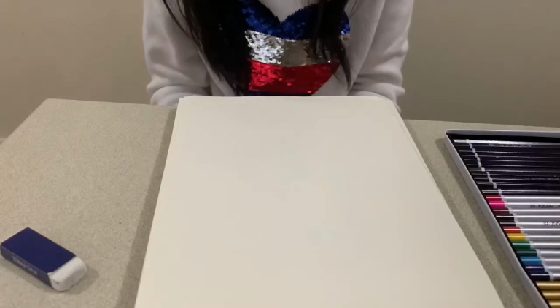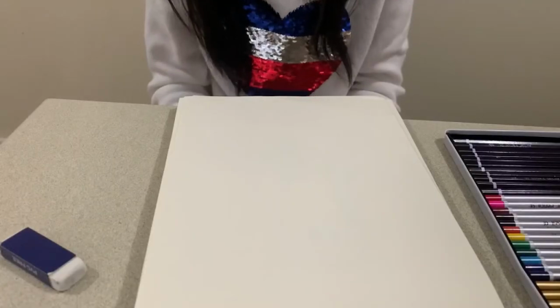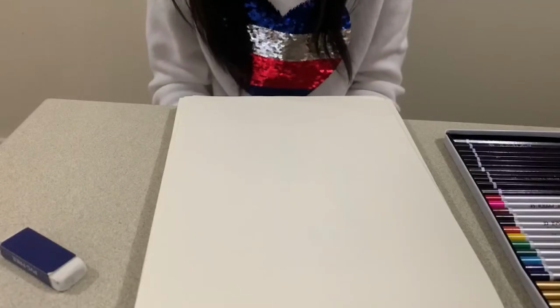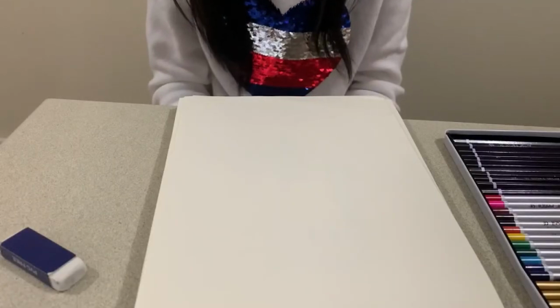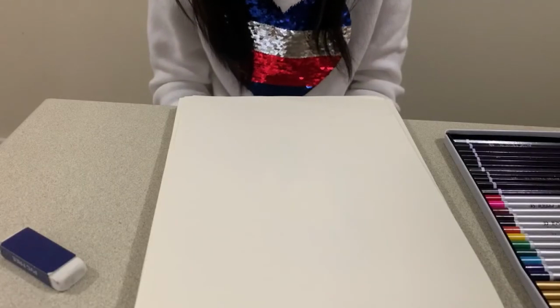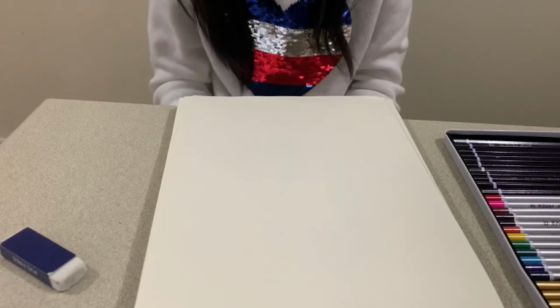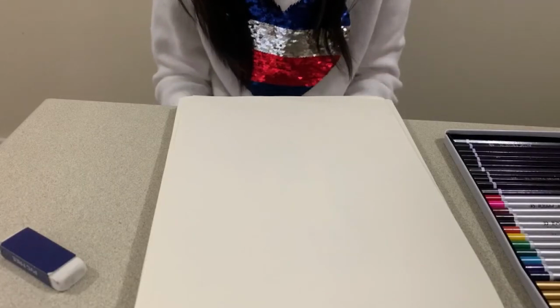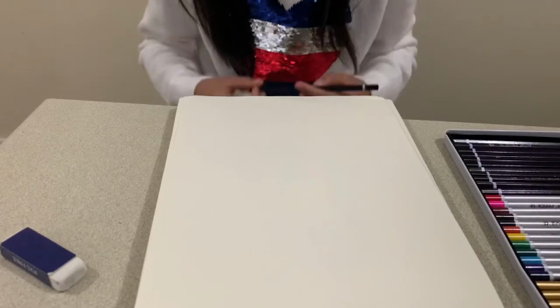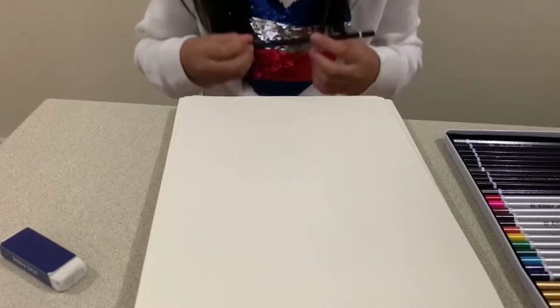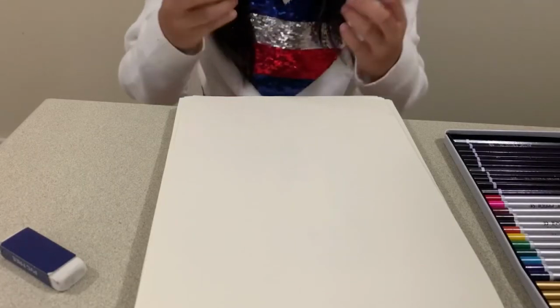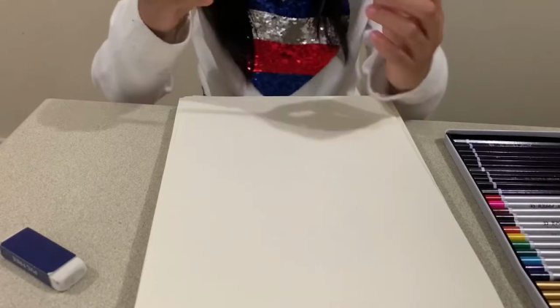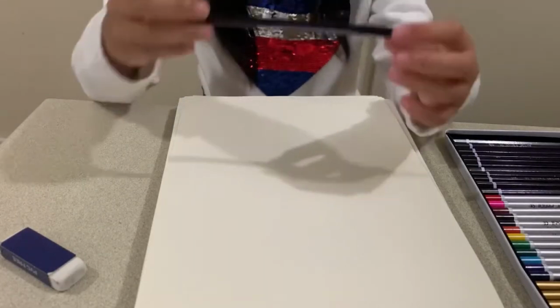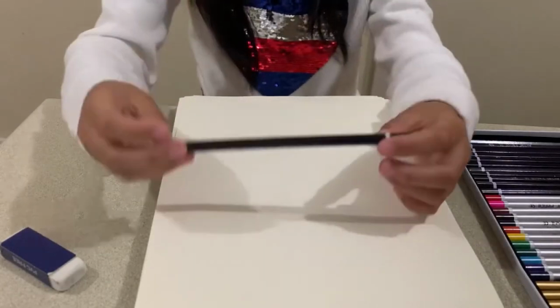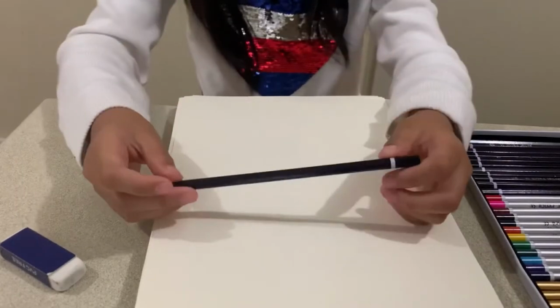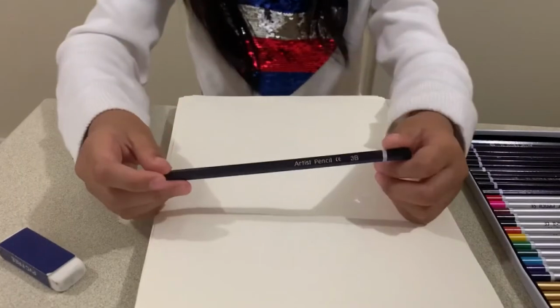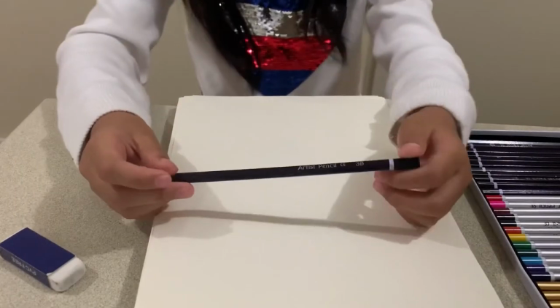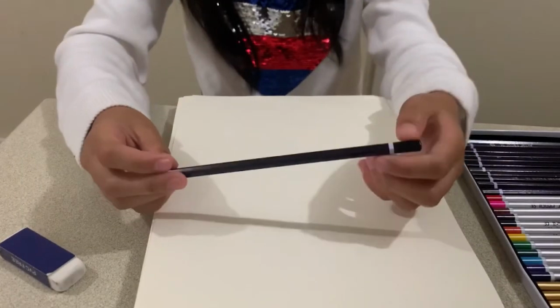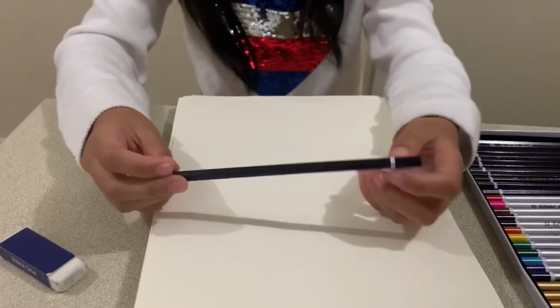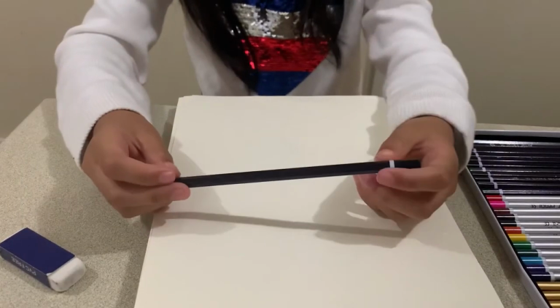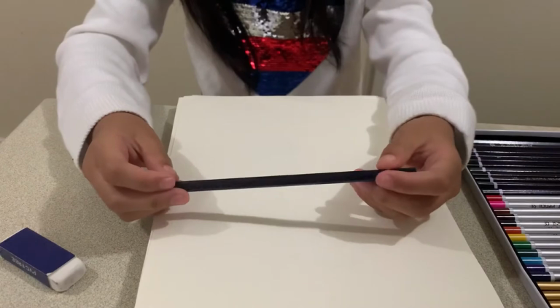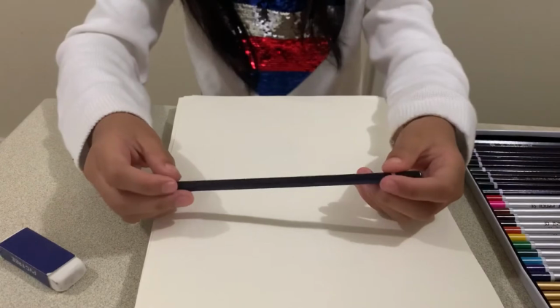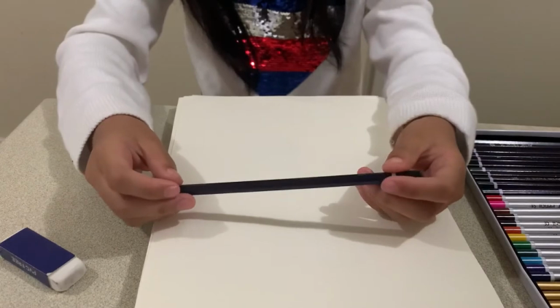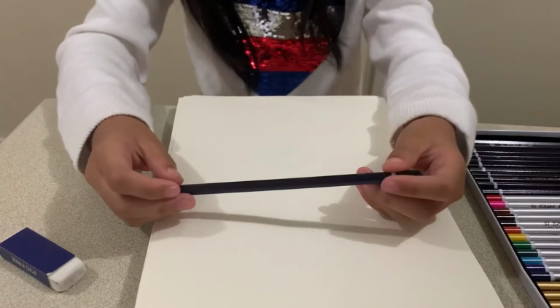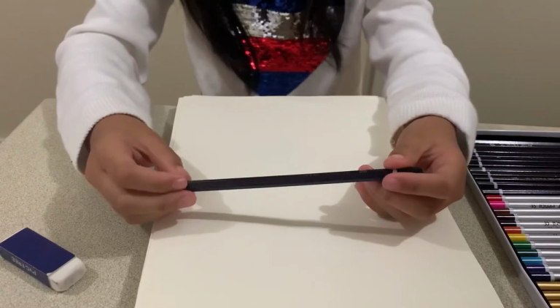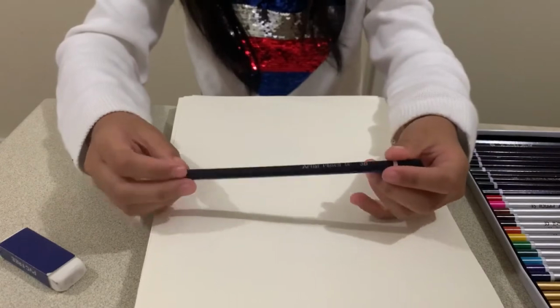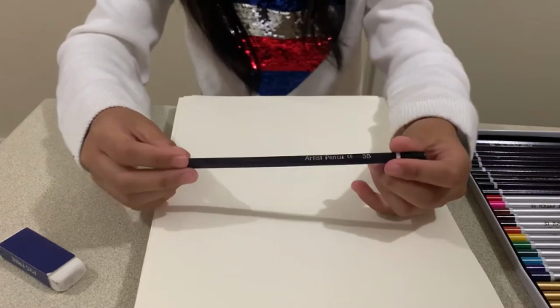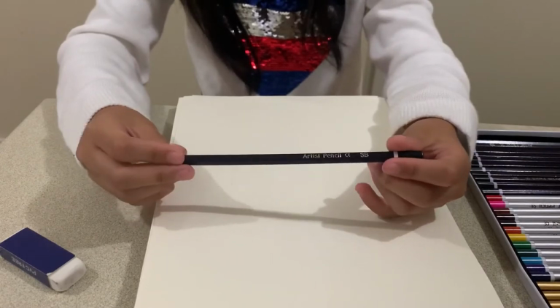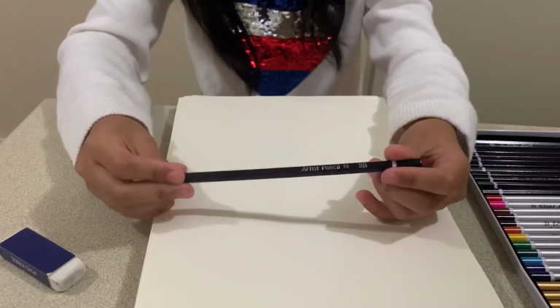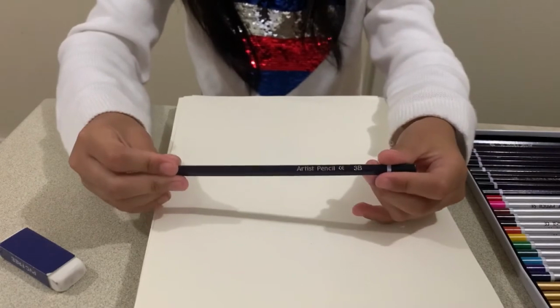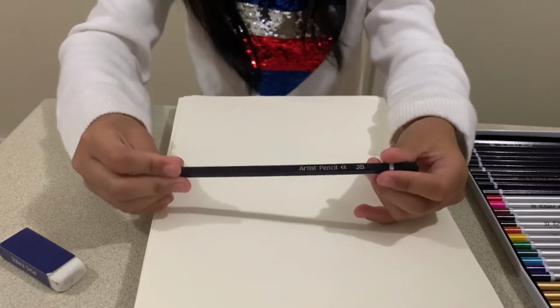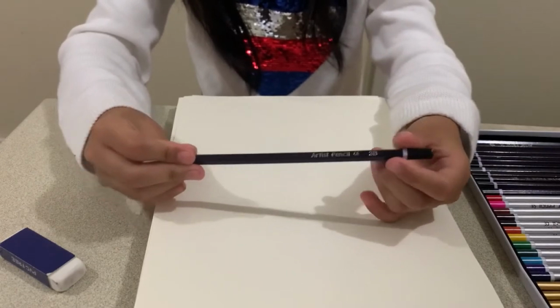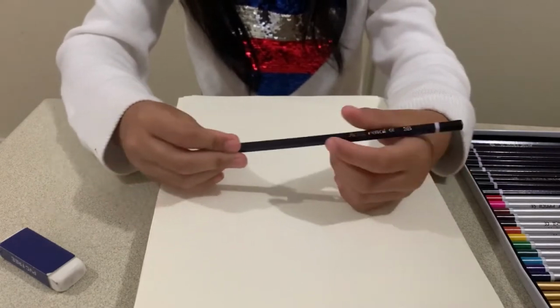Alright guys, now it's time to try out the pencils. I'm going to use the drawing pencil.